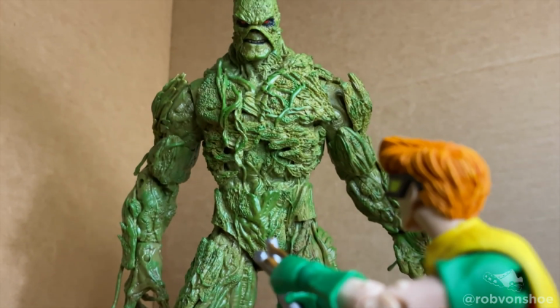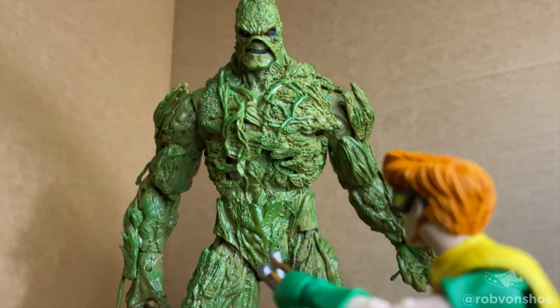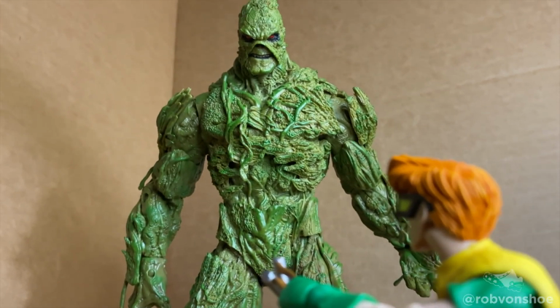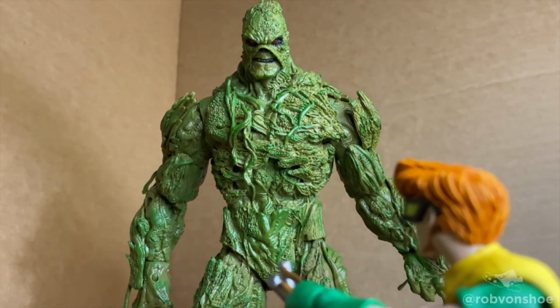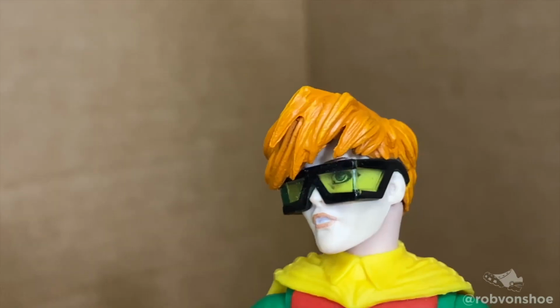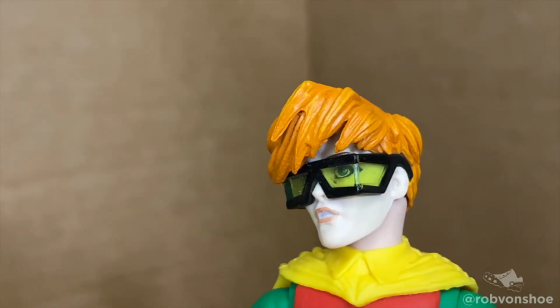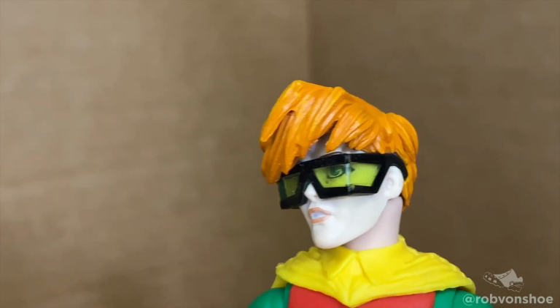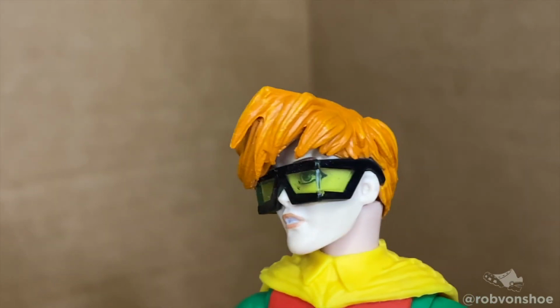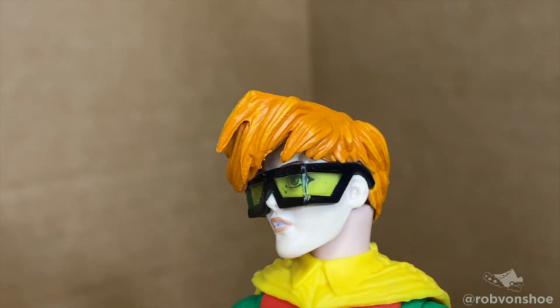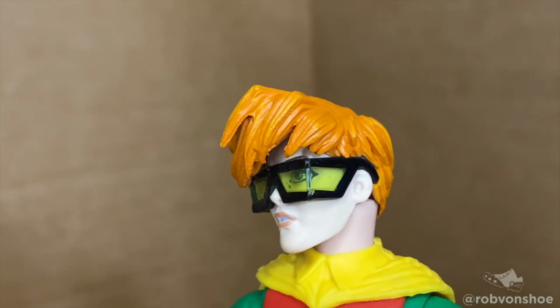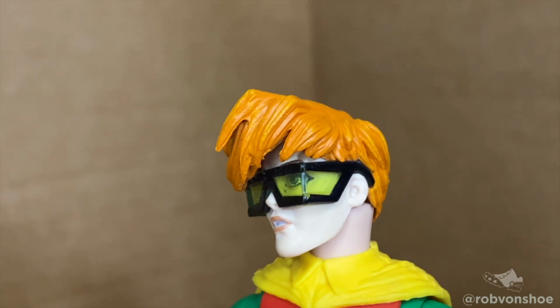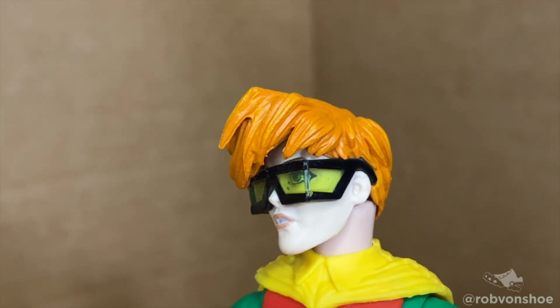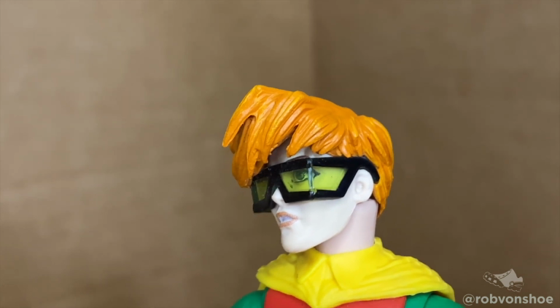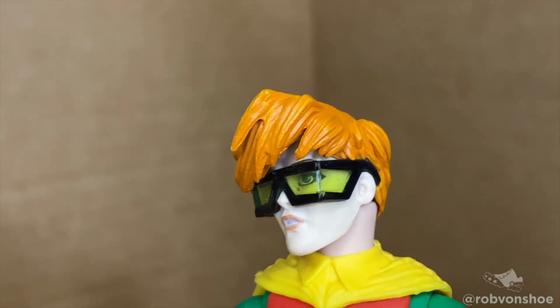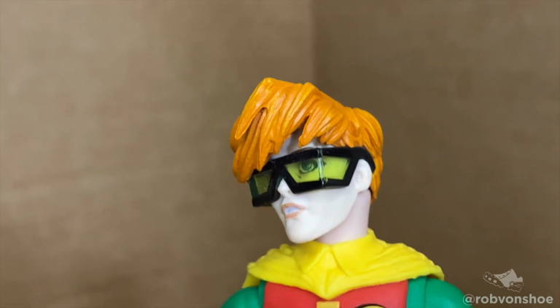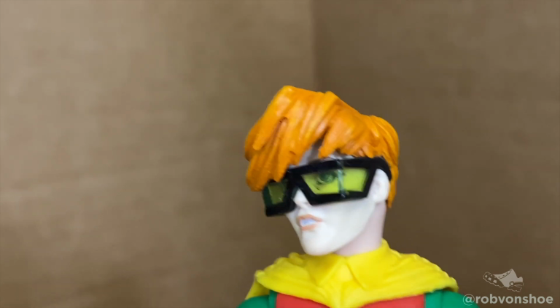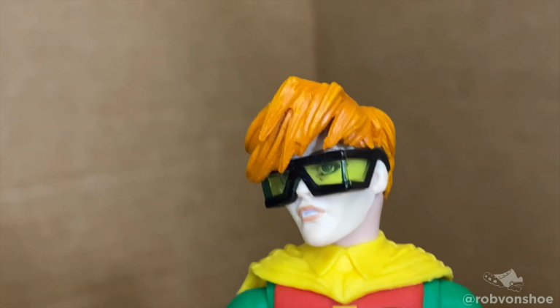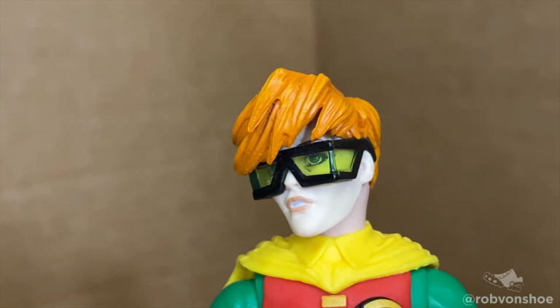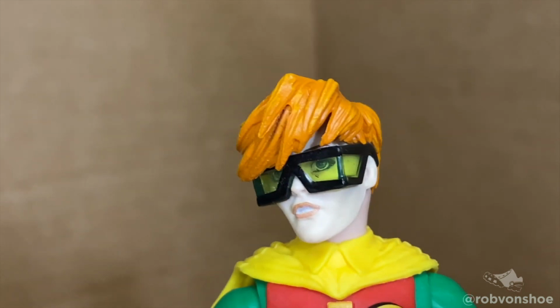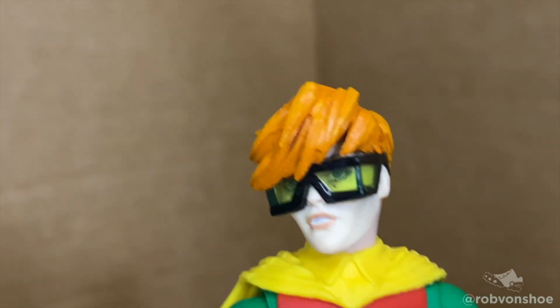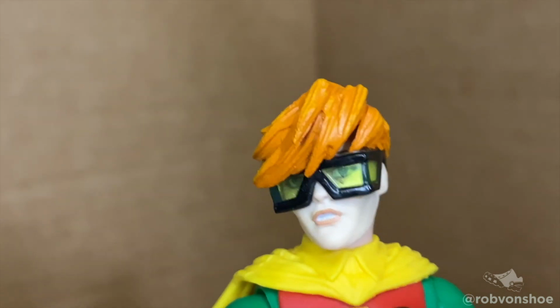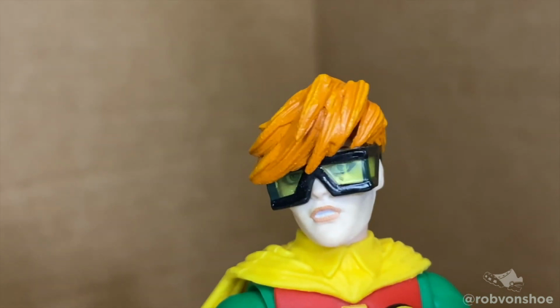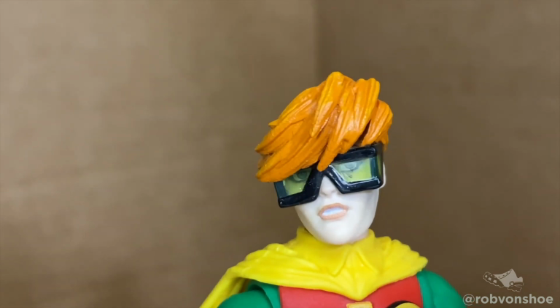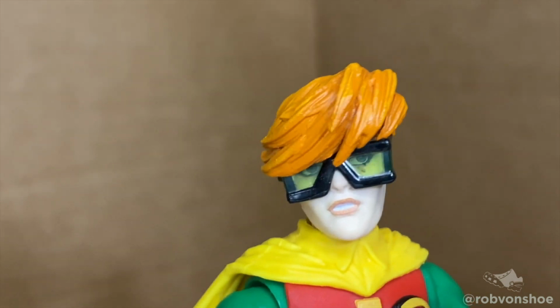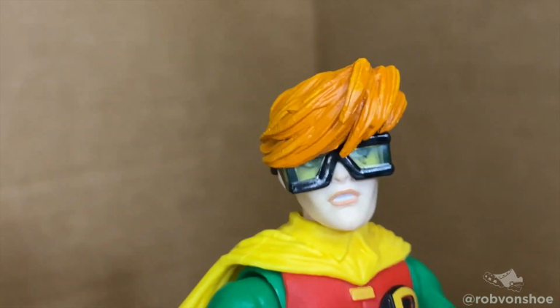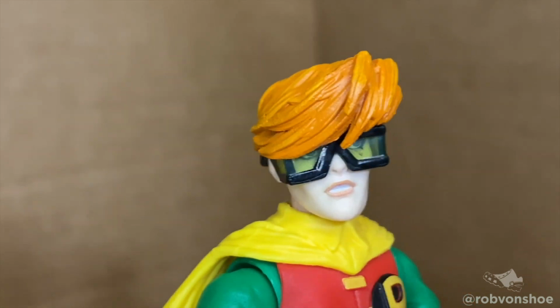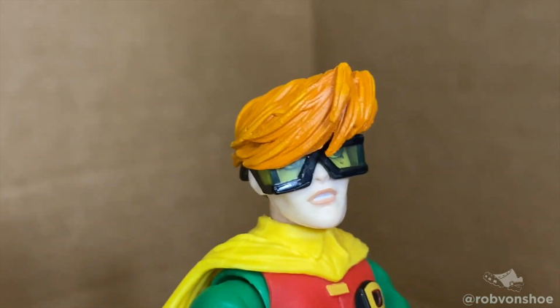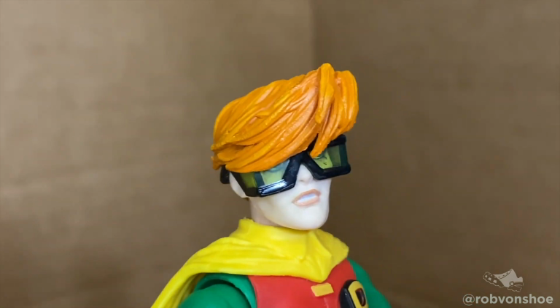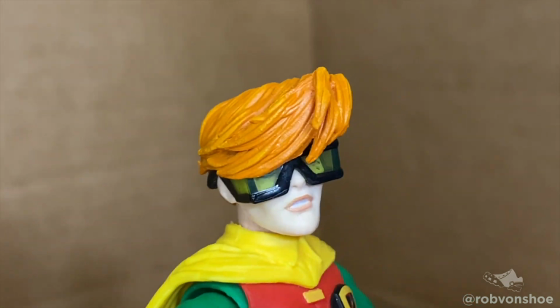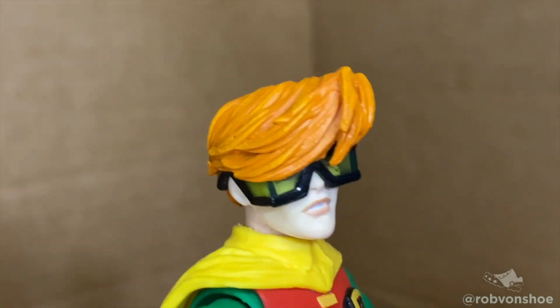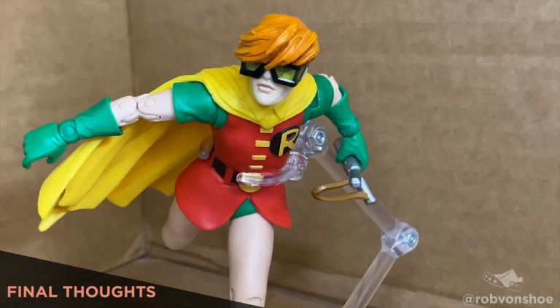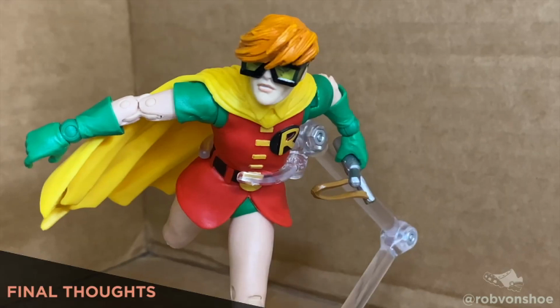I need to make special note too of the head sculpt. It is spot on to the comics, manufactured very well, and the glasses are a nice touch.